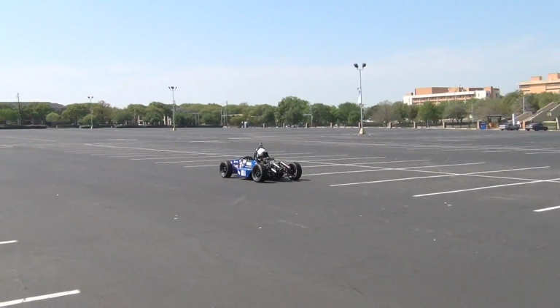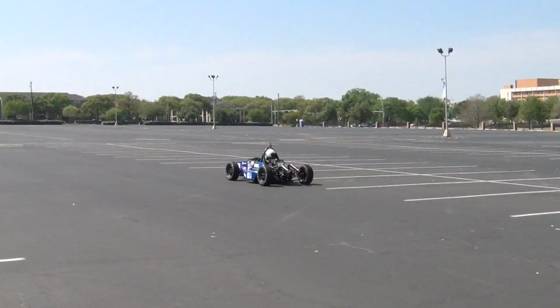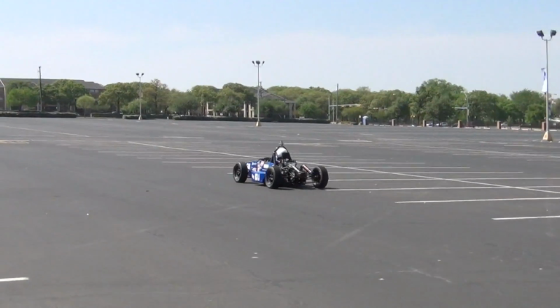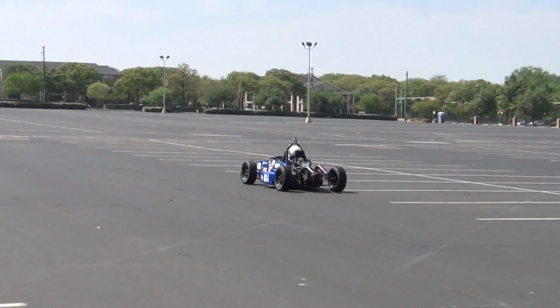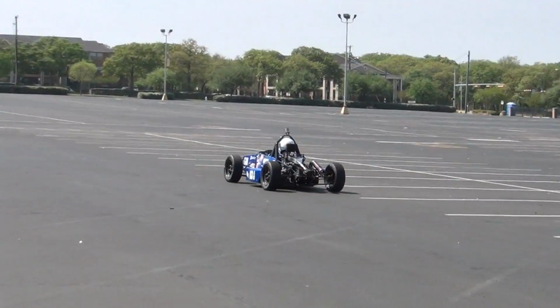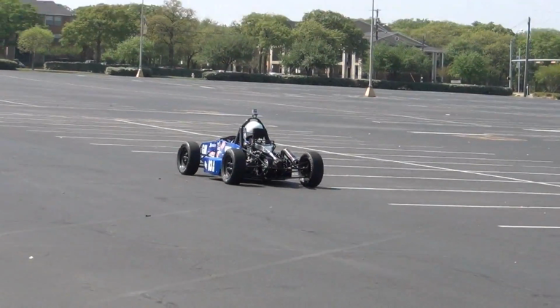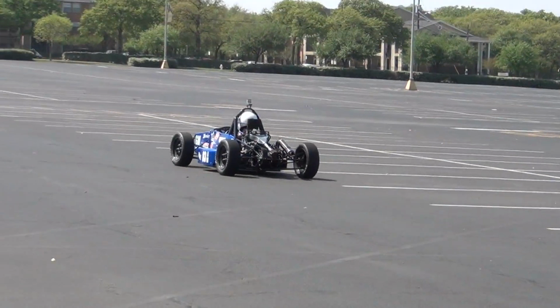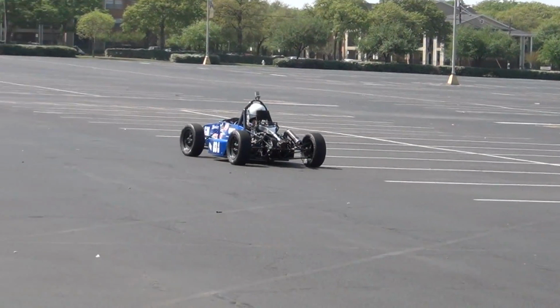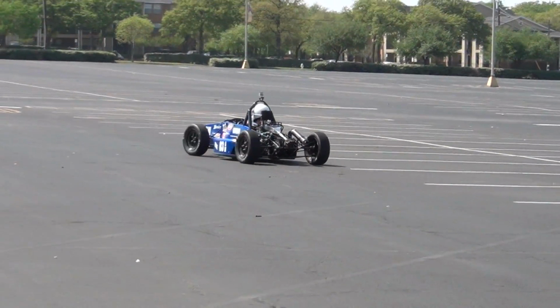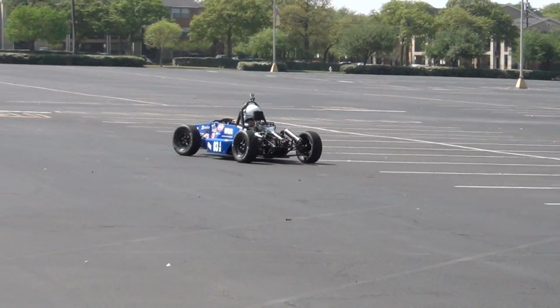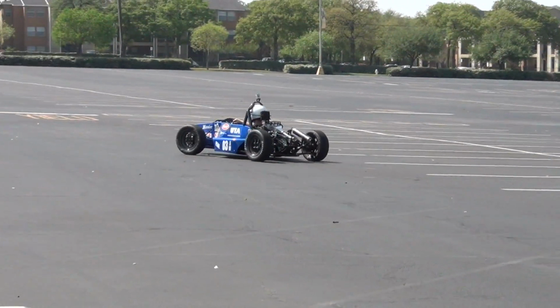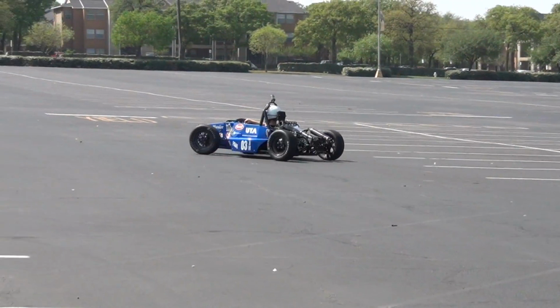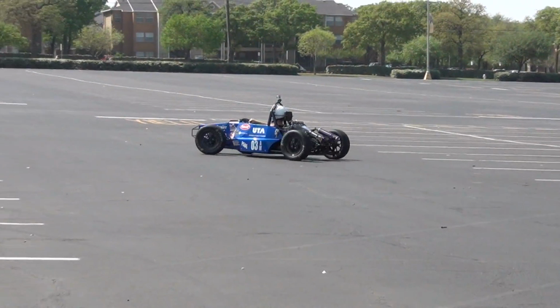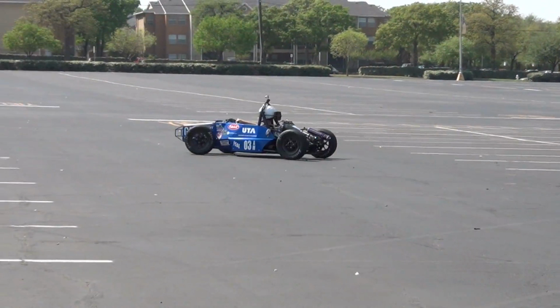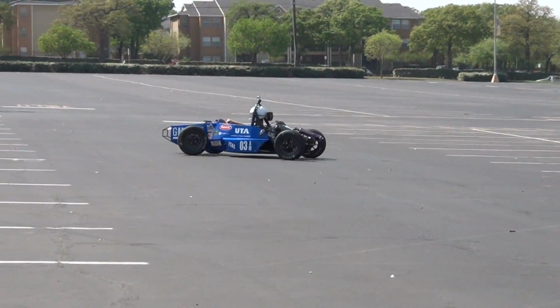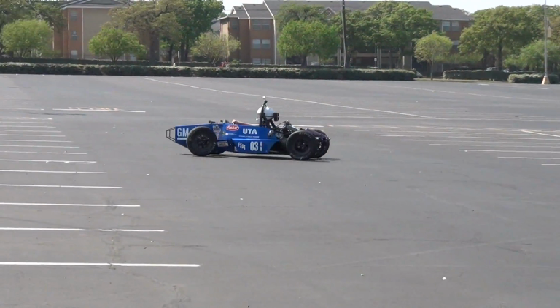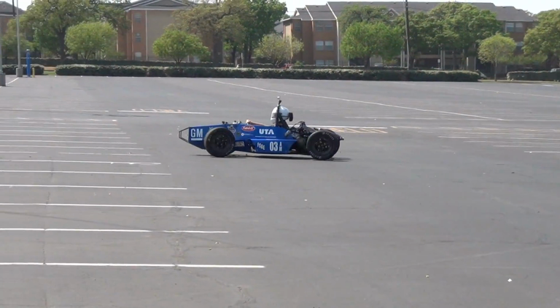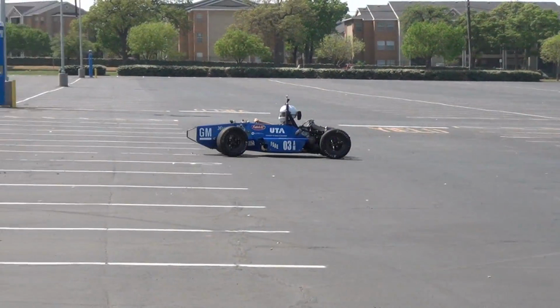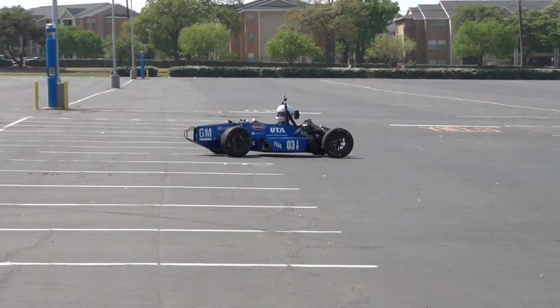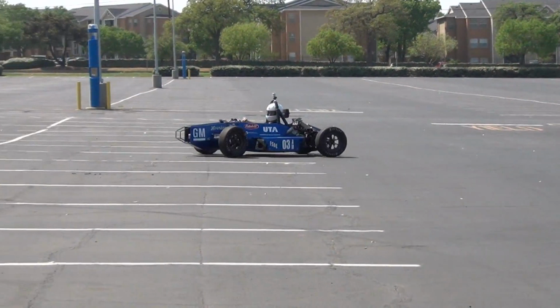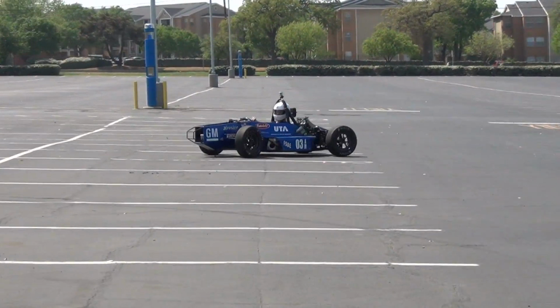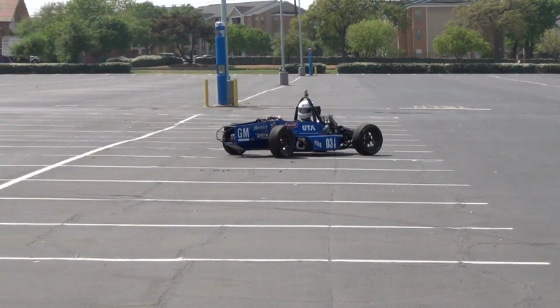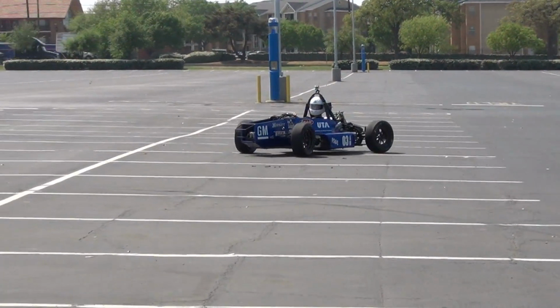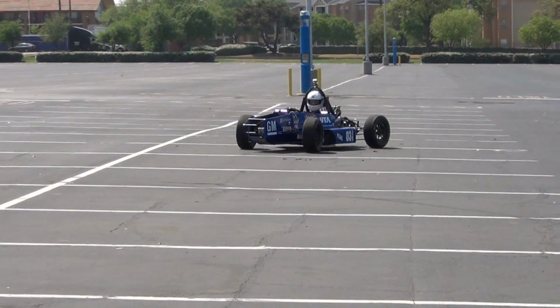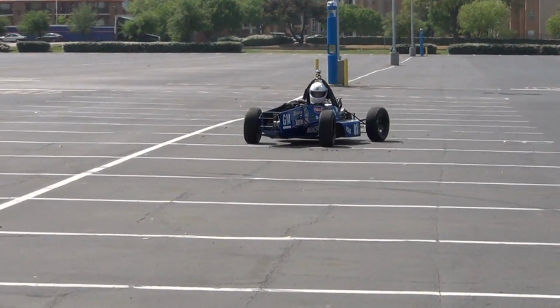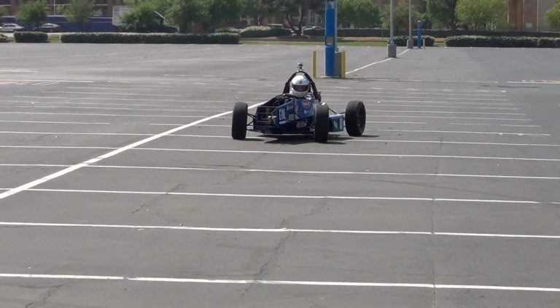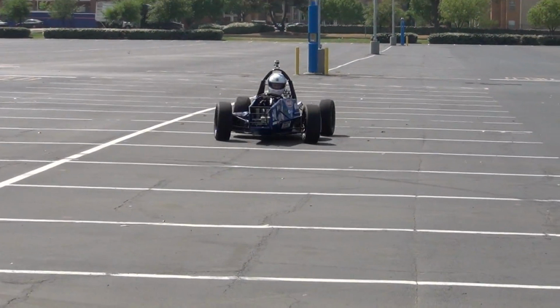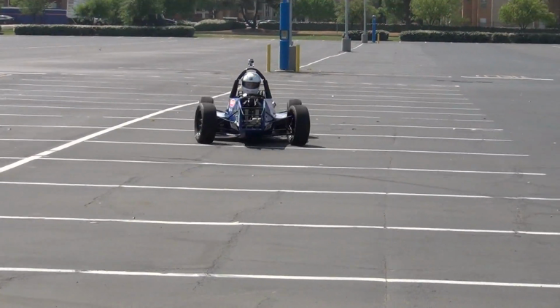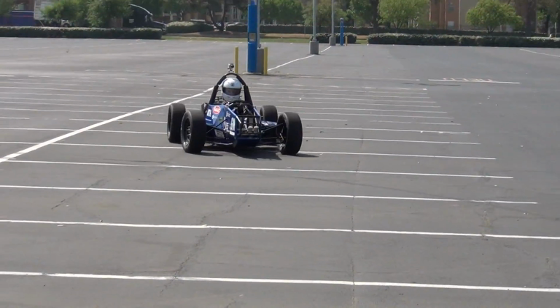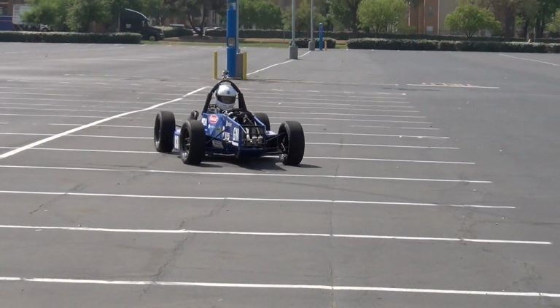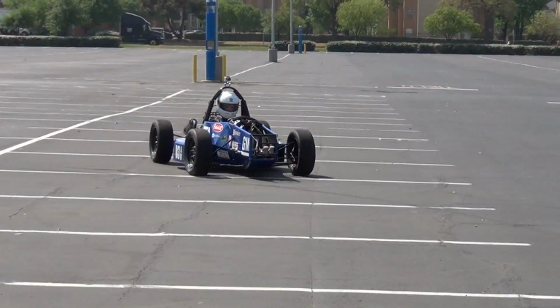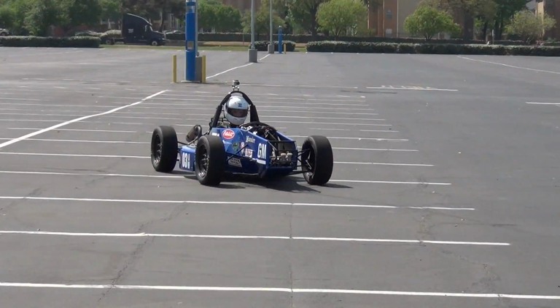And then we take them to the track and go through some procedures to find out who's going to be the best drivers.